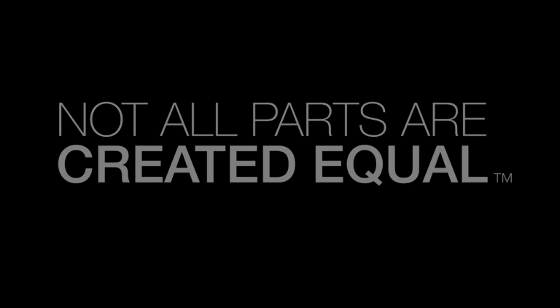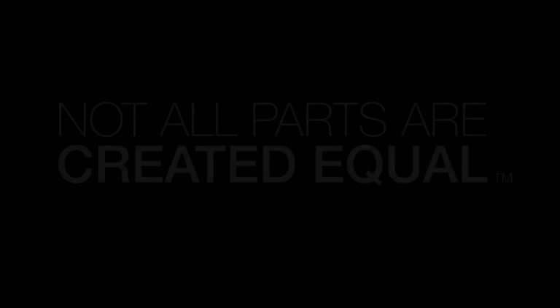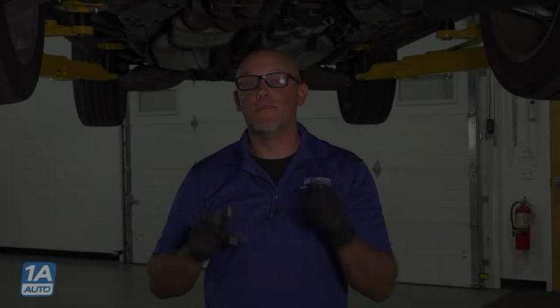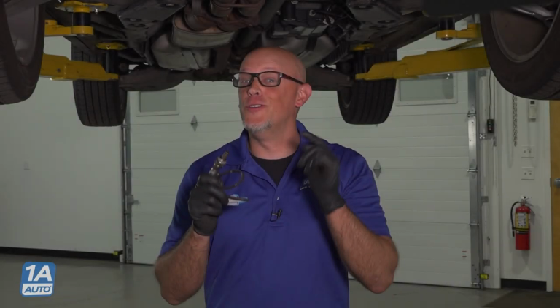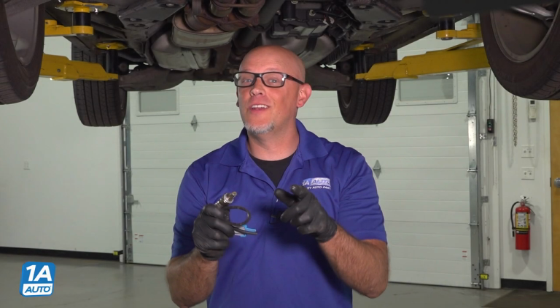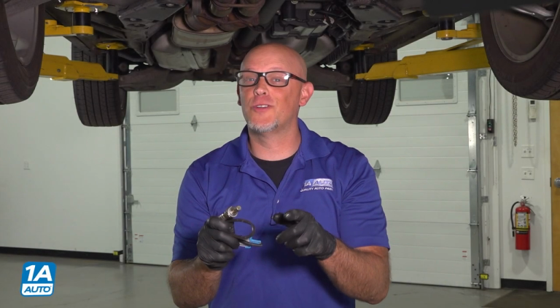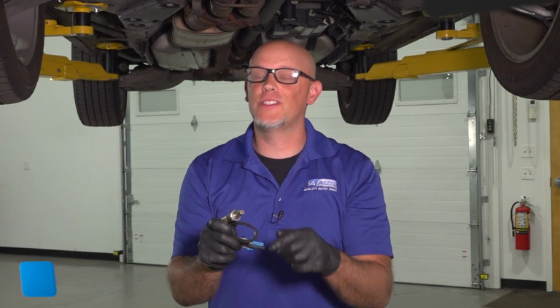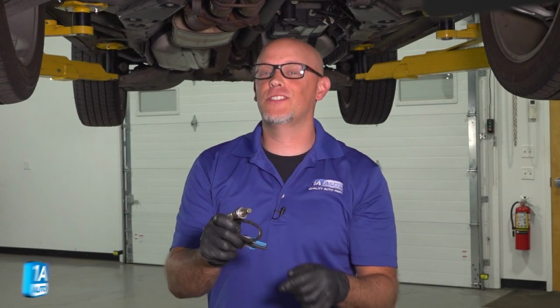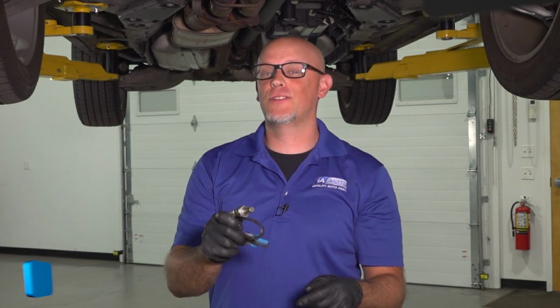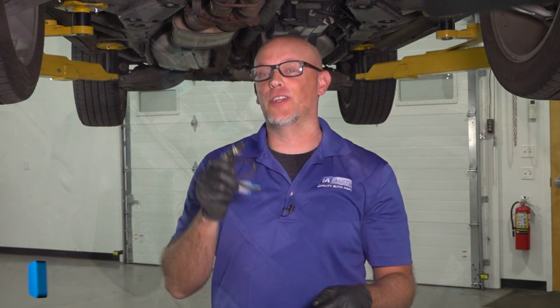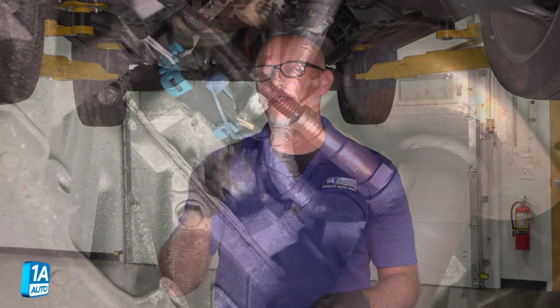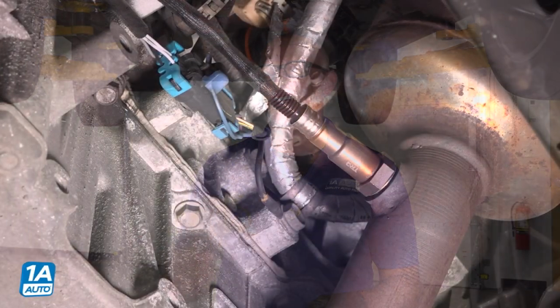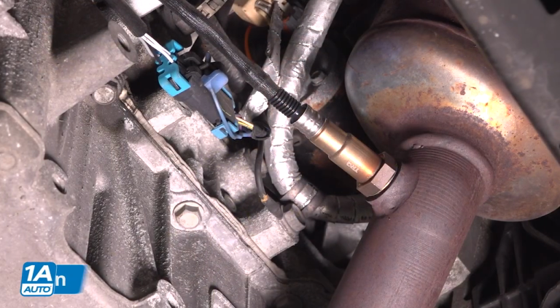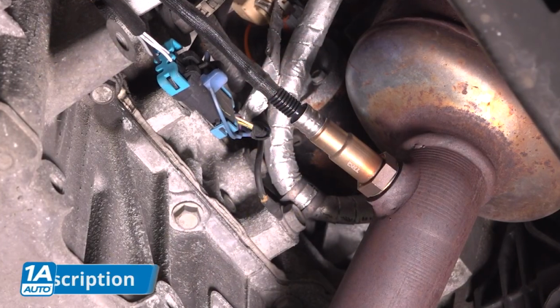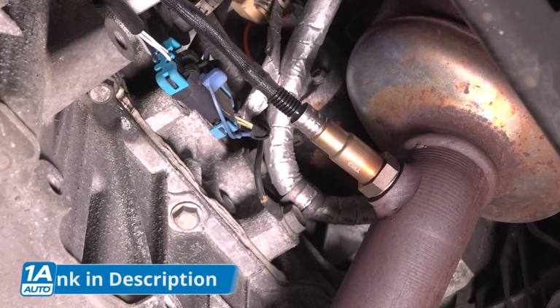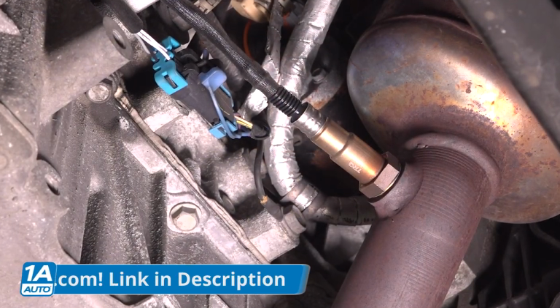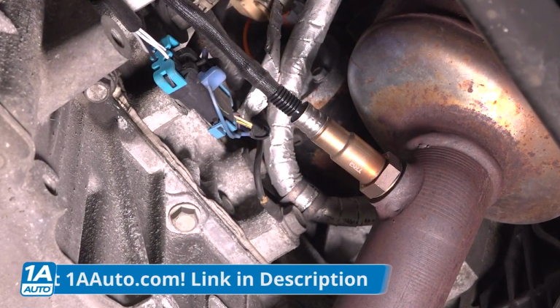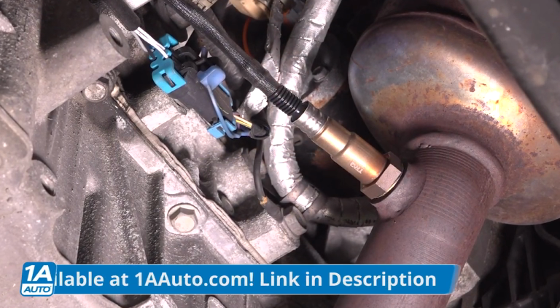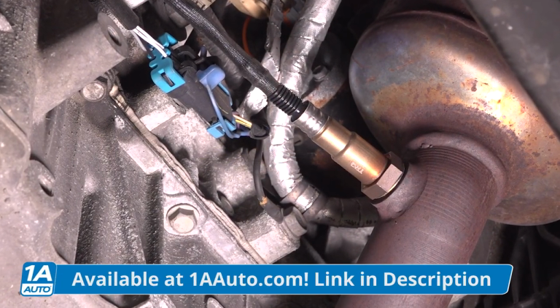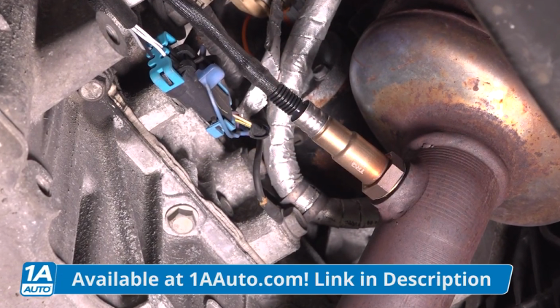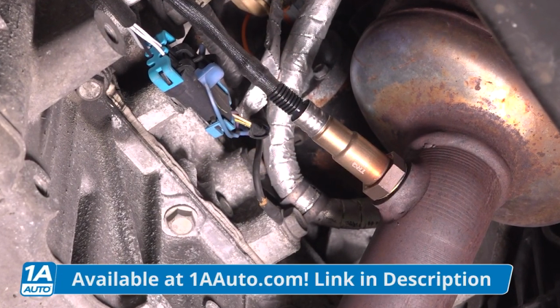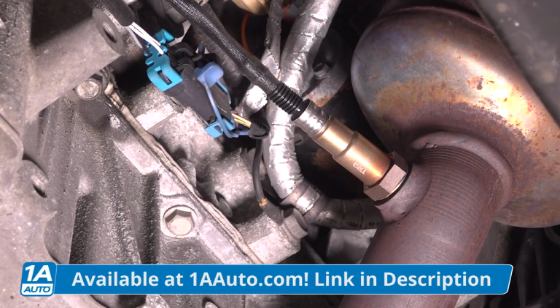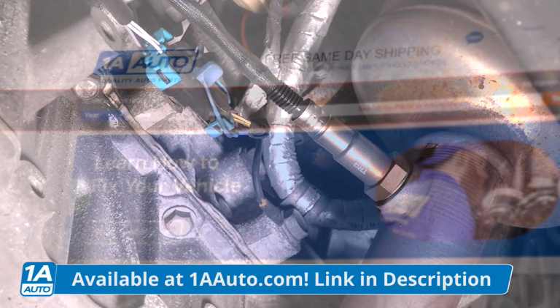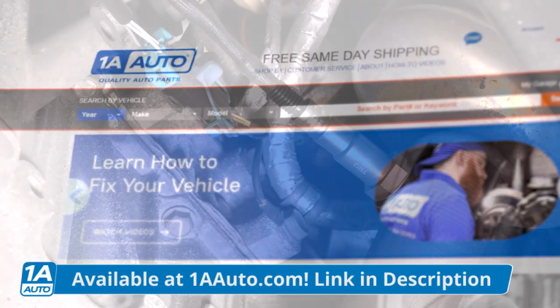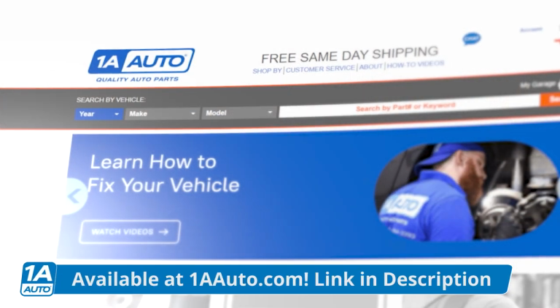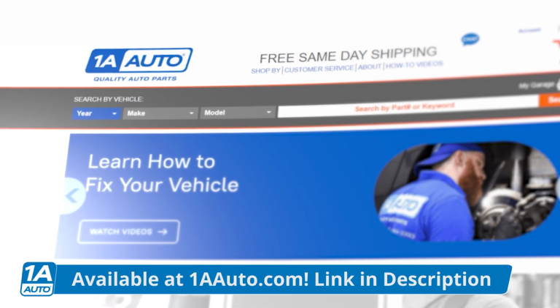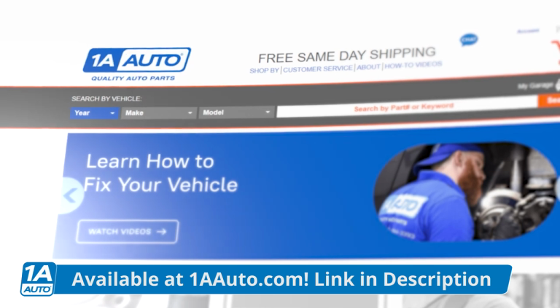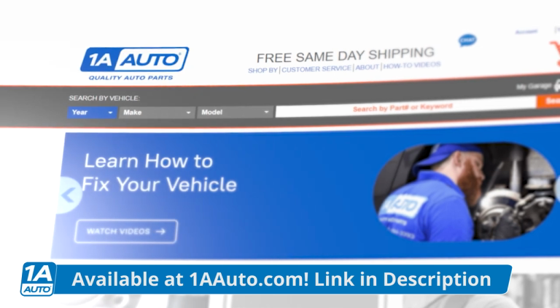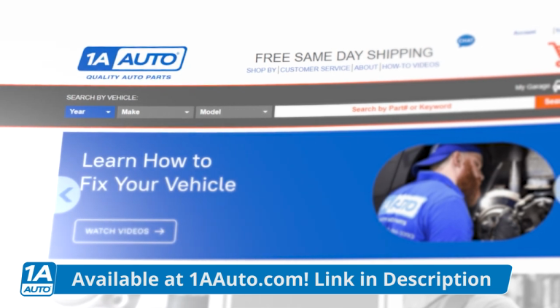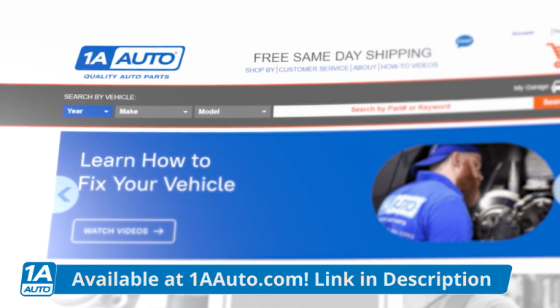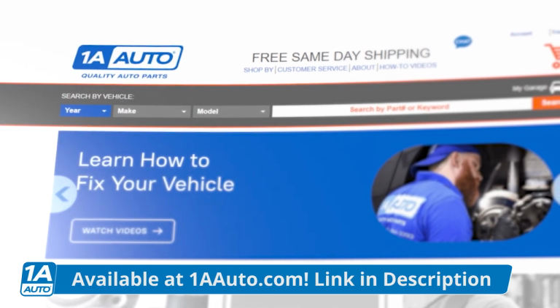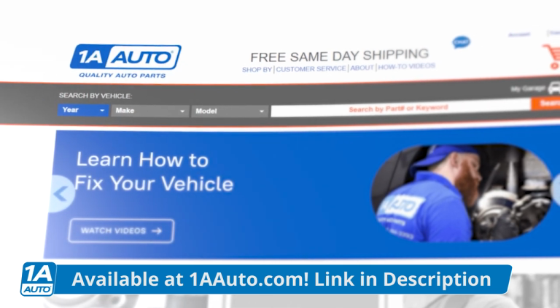If you need O2 sensors for your vehicle, make sure you click the link in the description and head over to 1aauto.com.